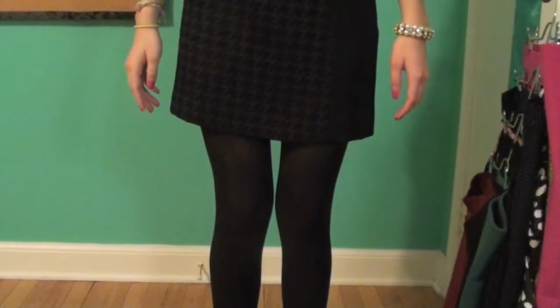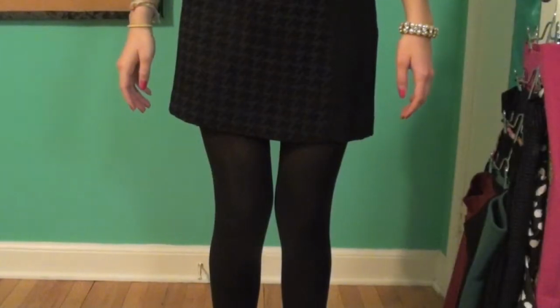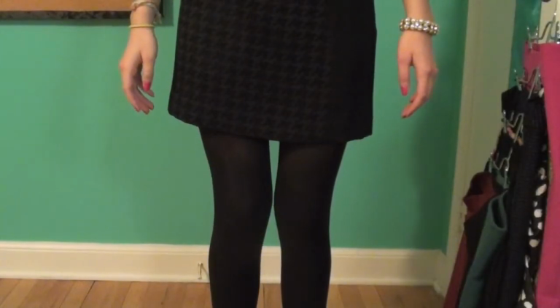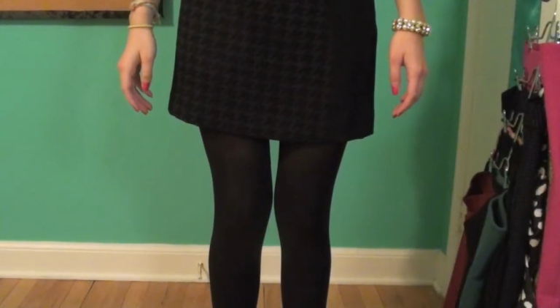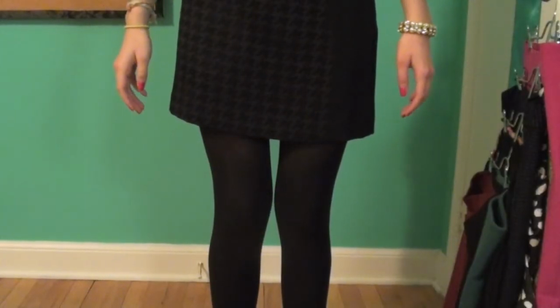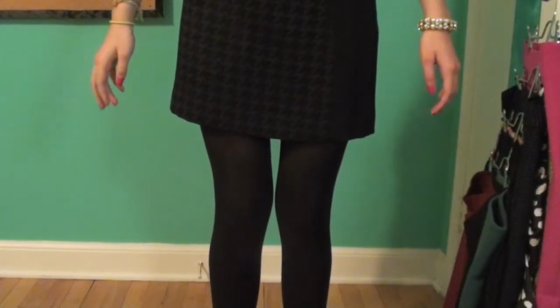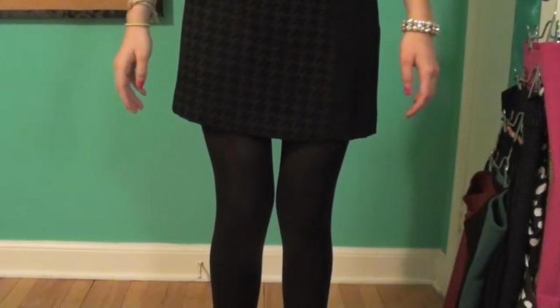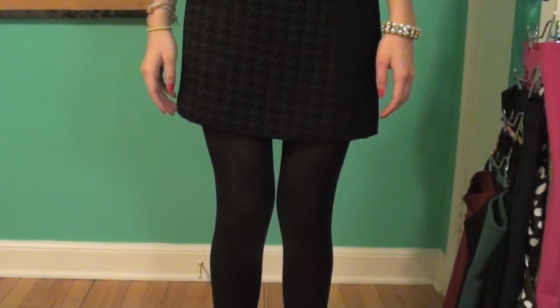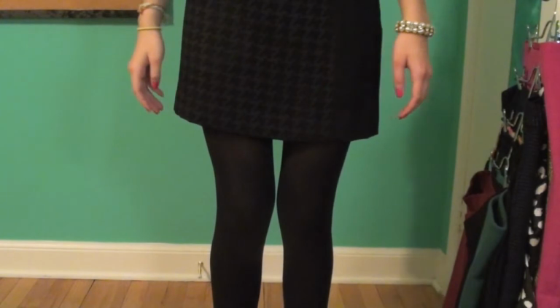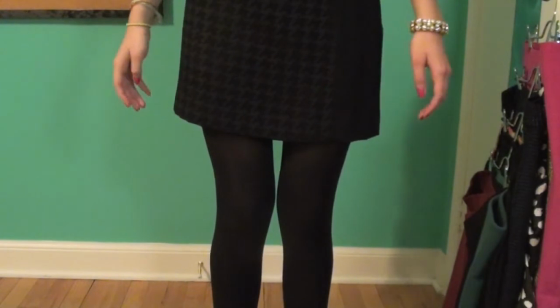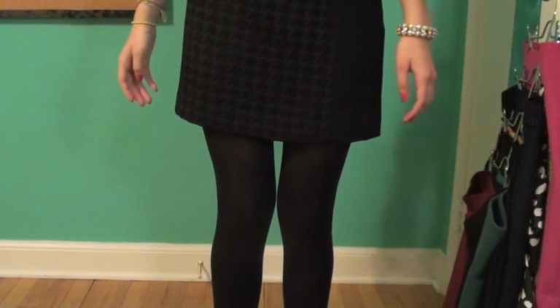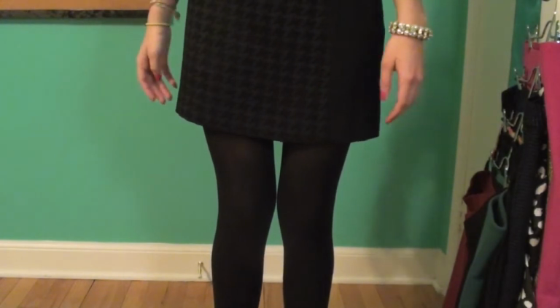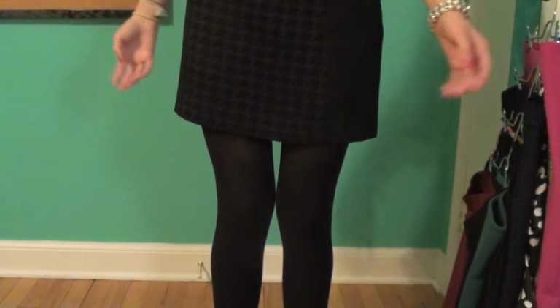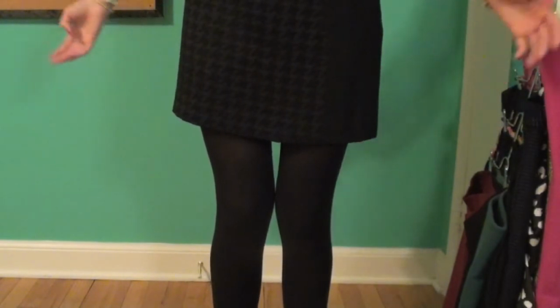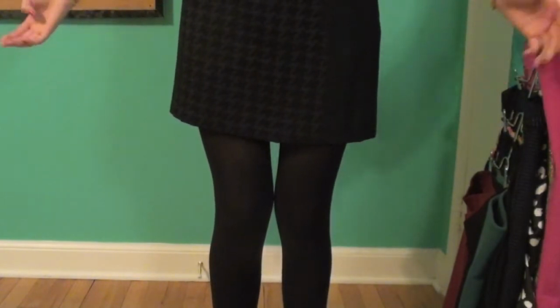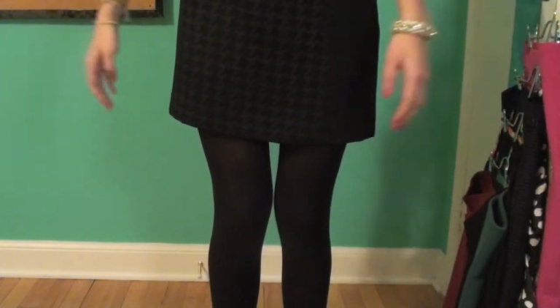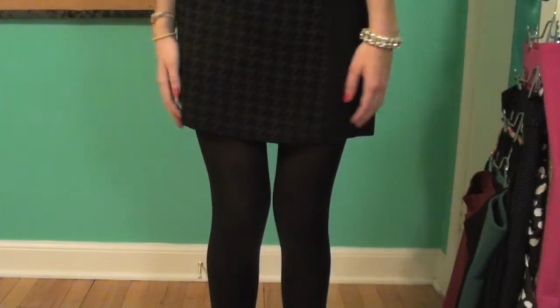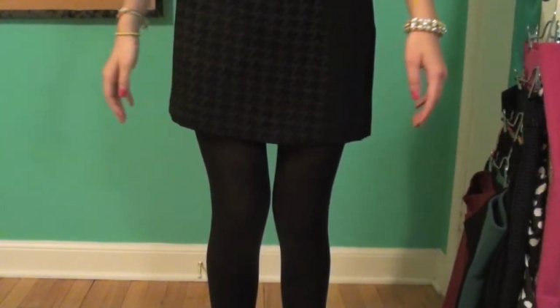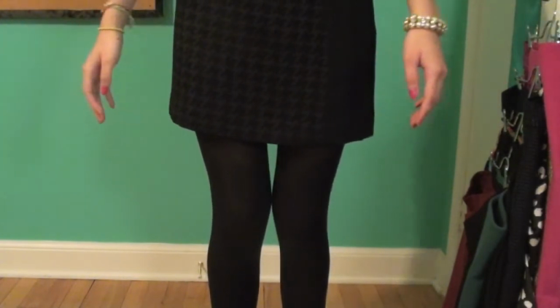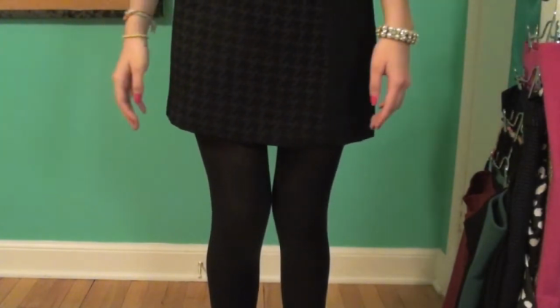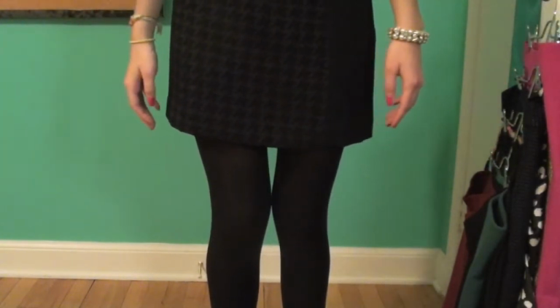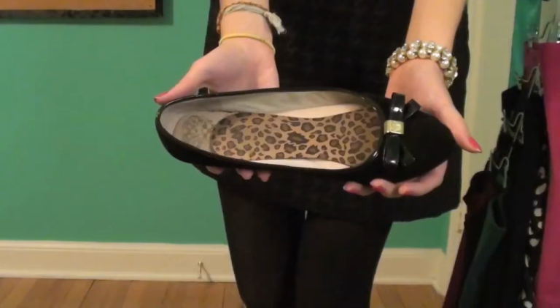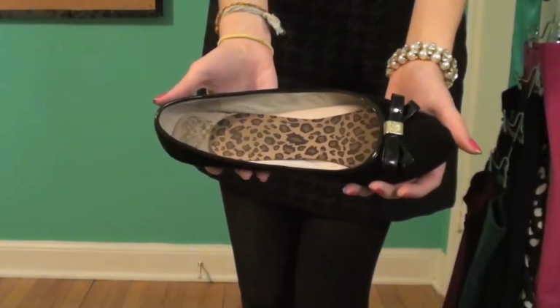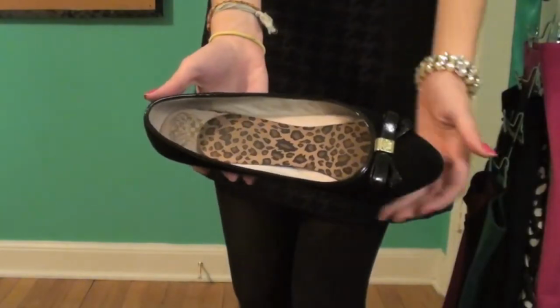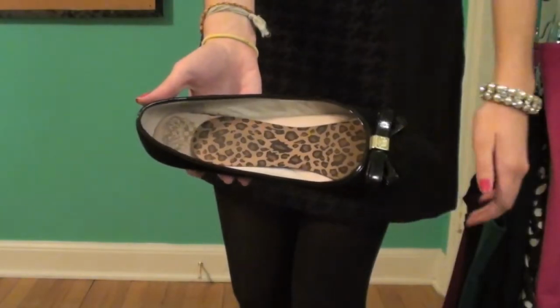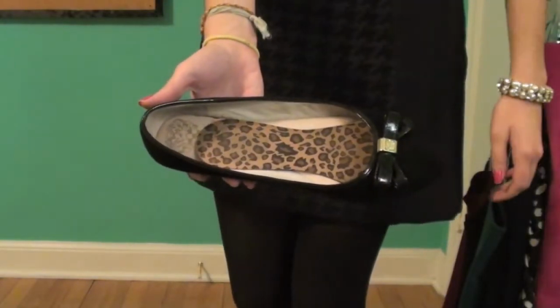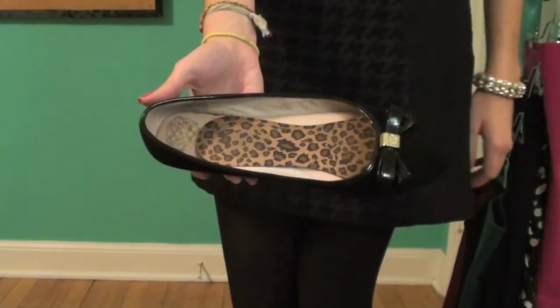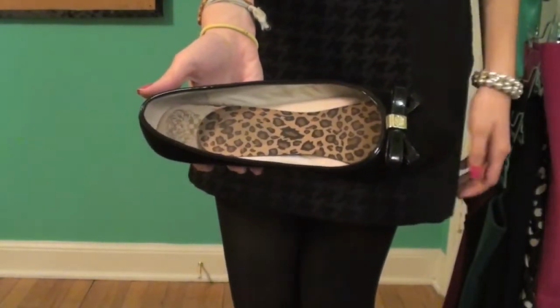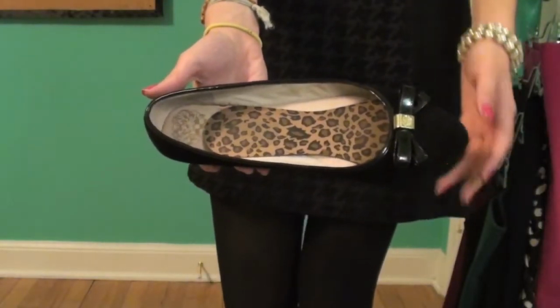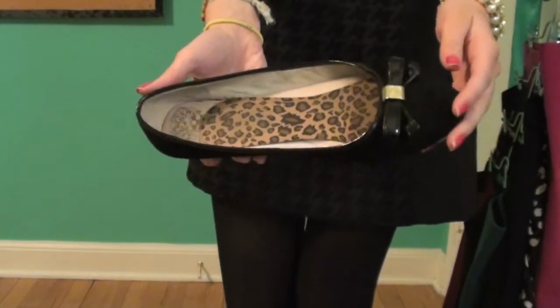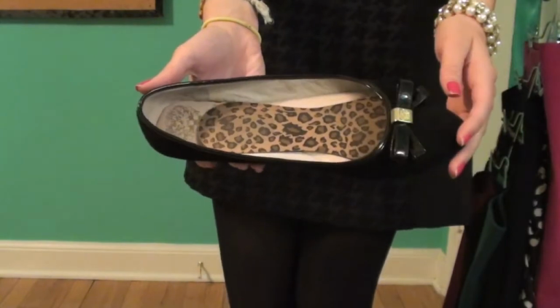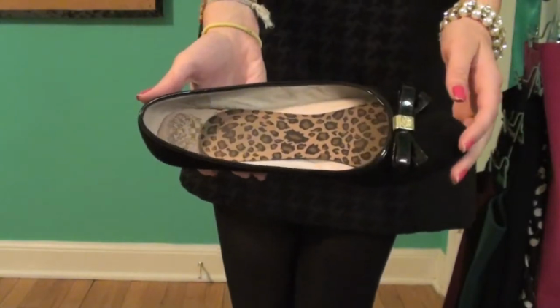With that I'm just wearing some plain black tights — I don't know where these are from, they're just black tights. And of course for shoes I am wearing my black flats.